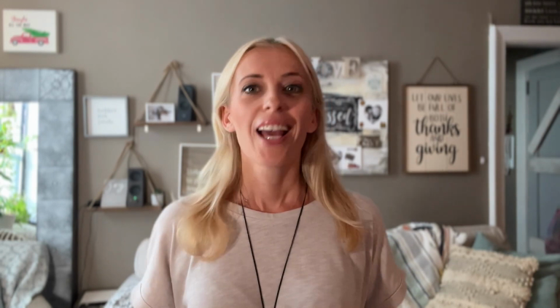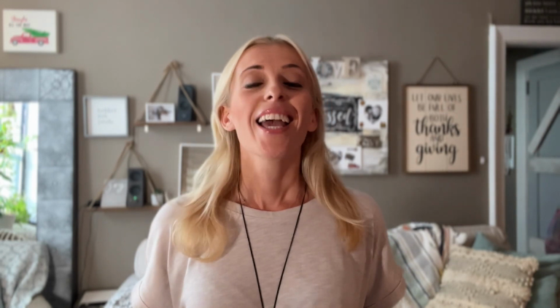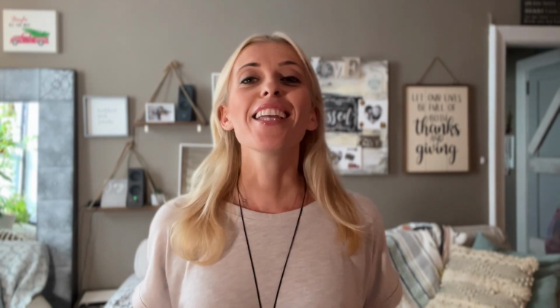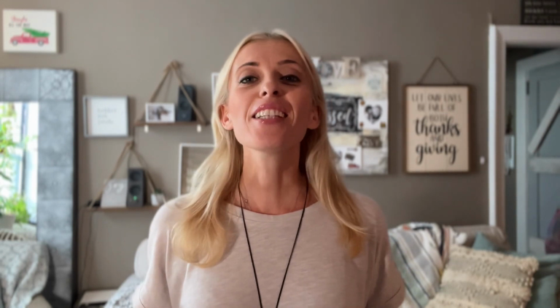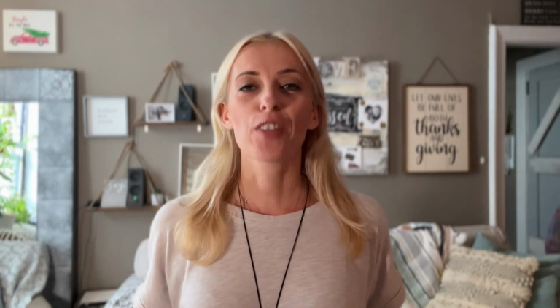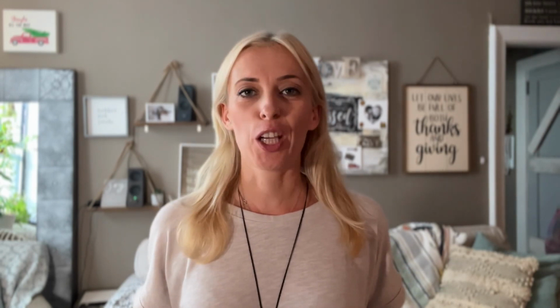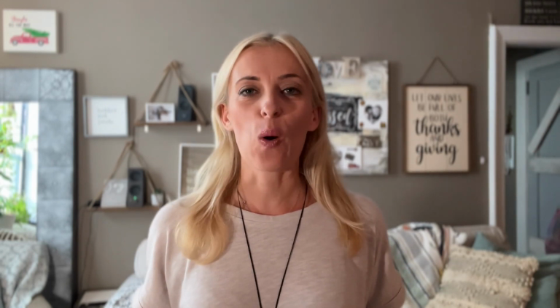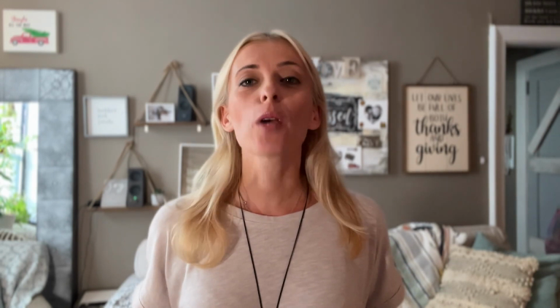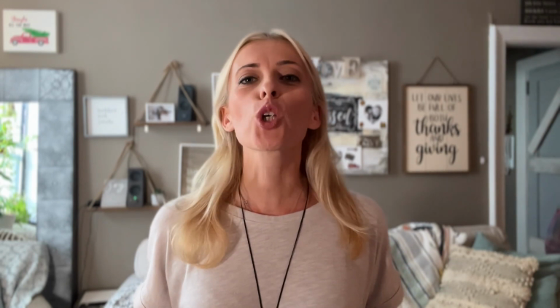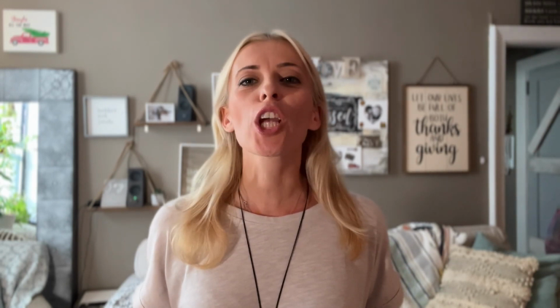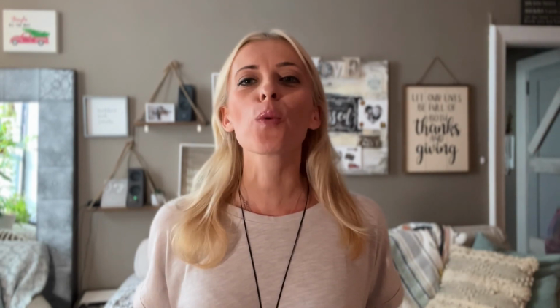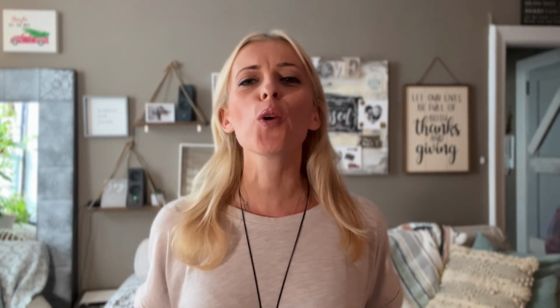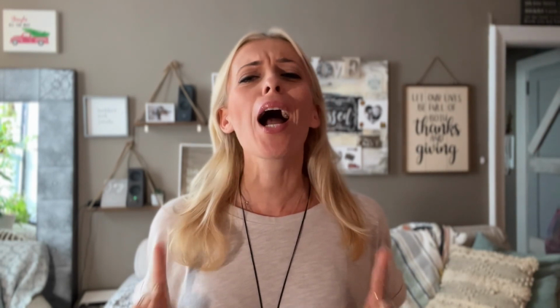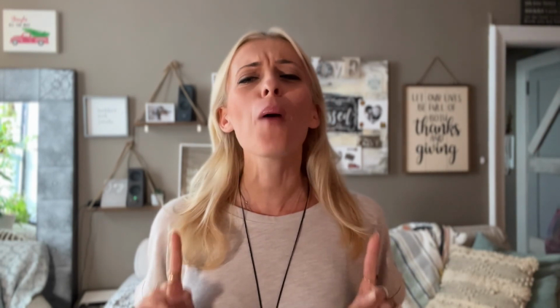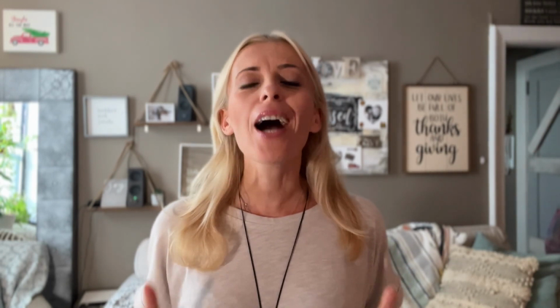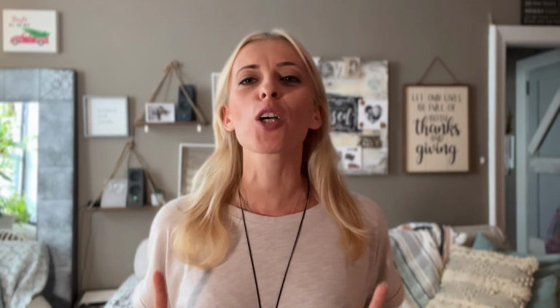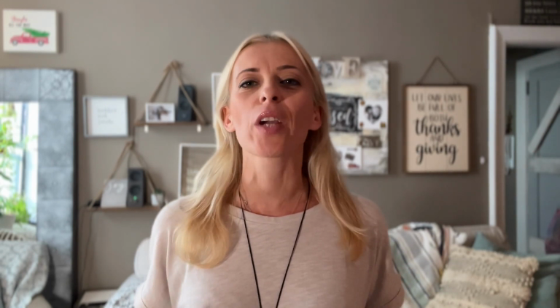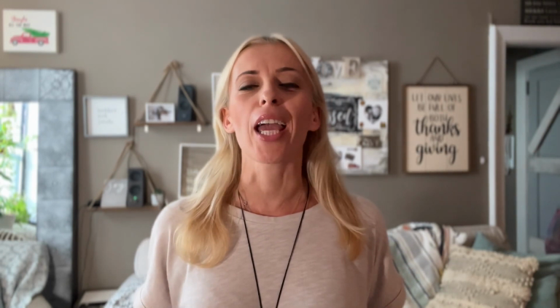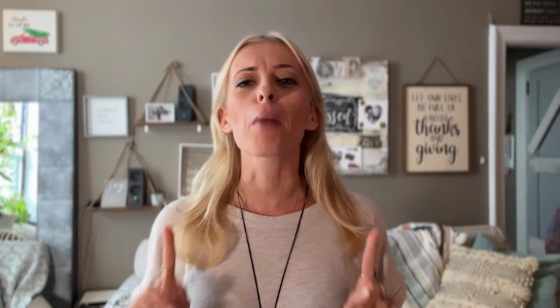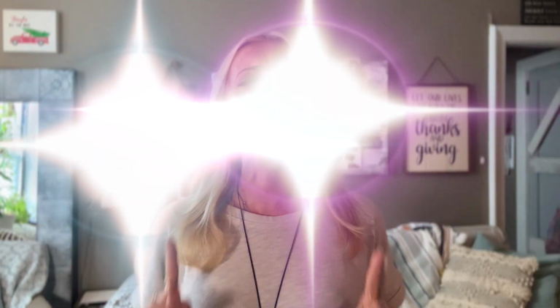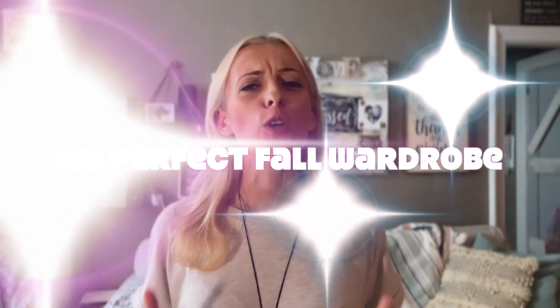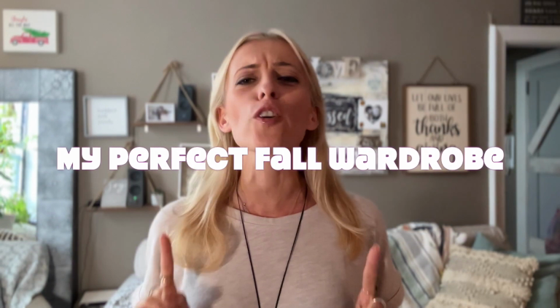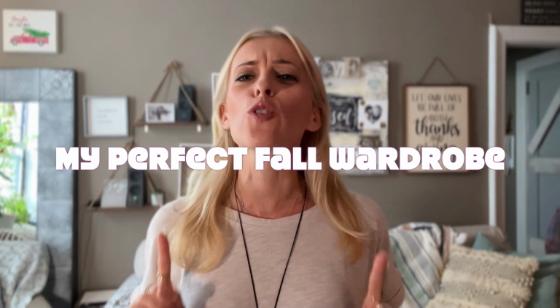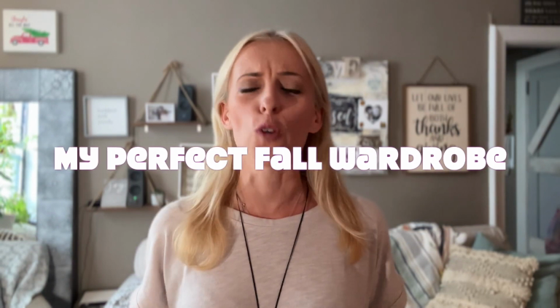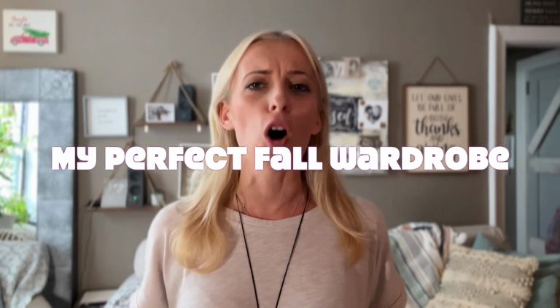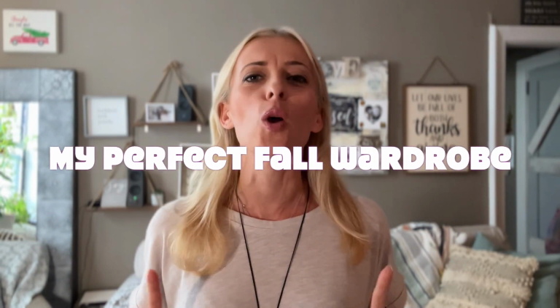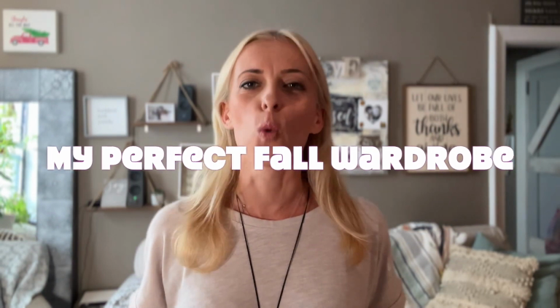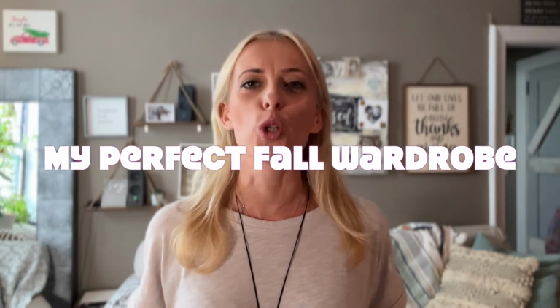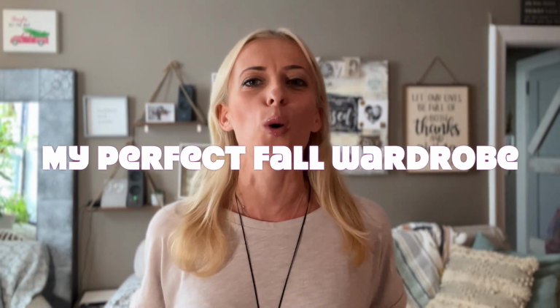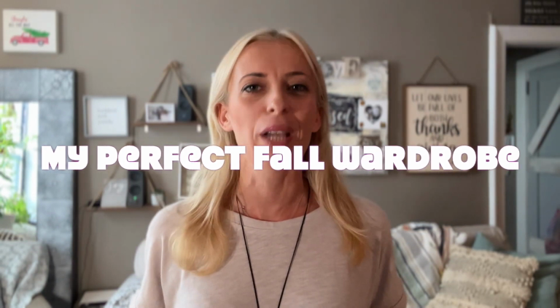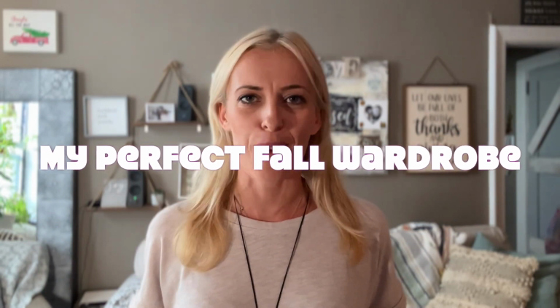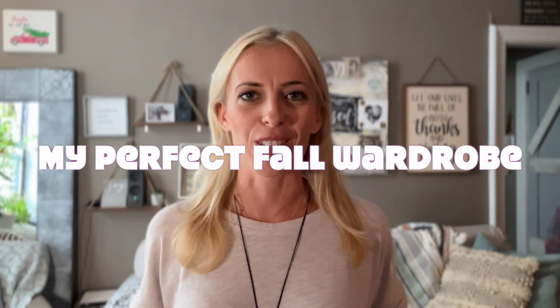In this video, I will share with you how I create my perfect fall wardrobe capsule.